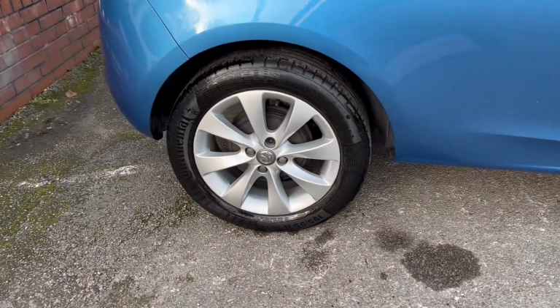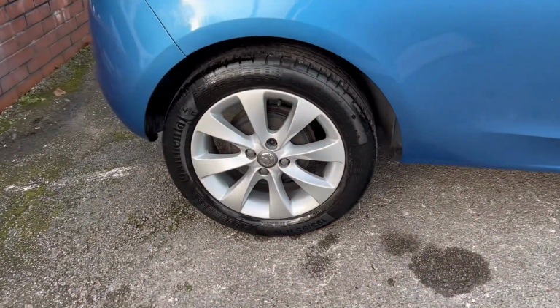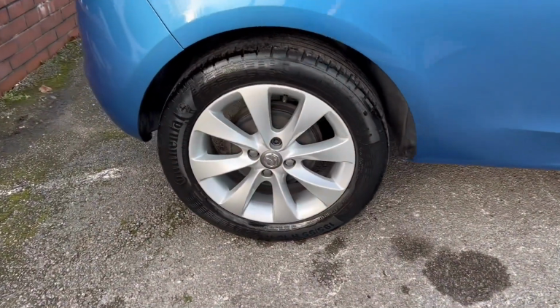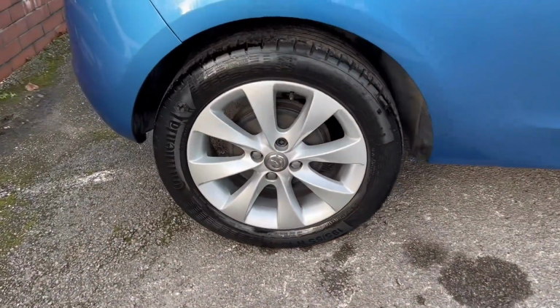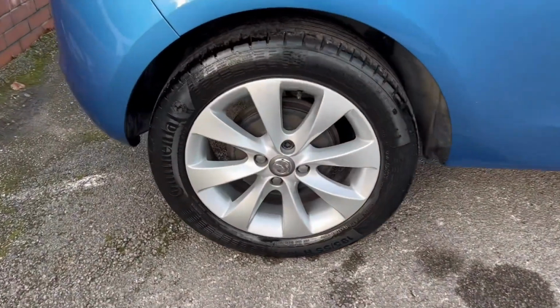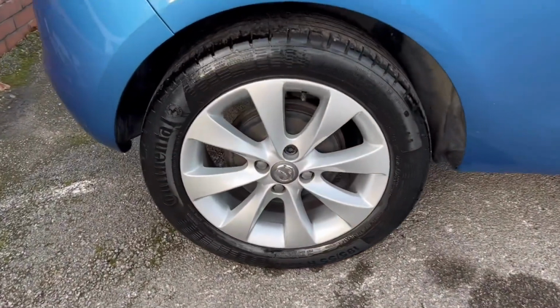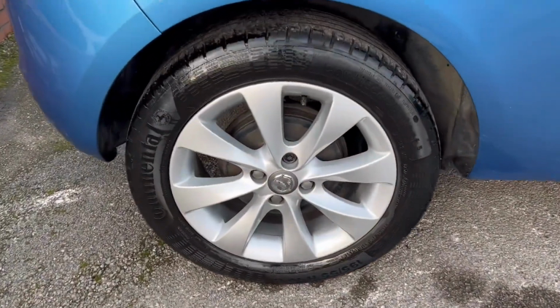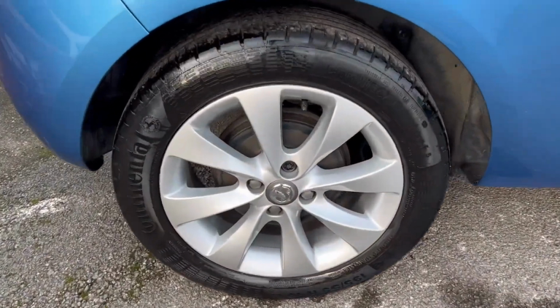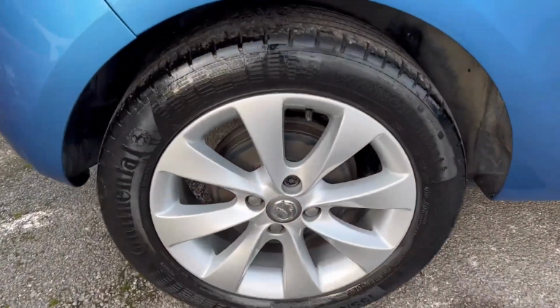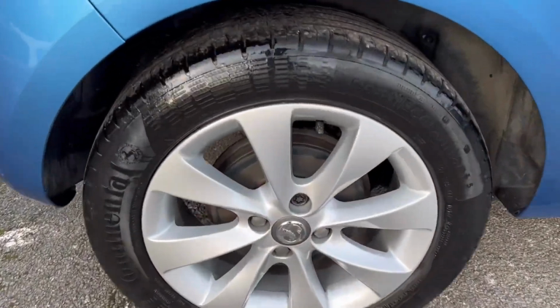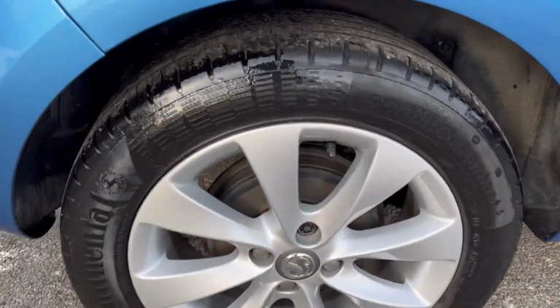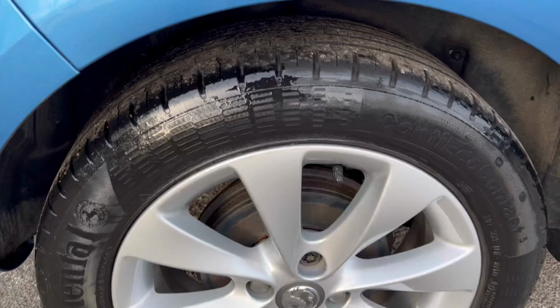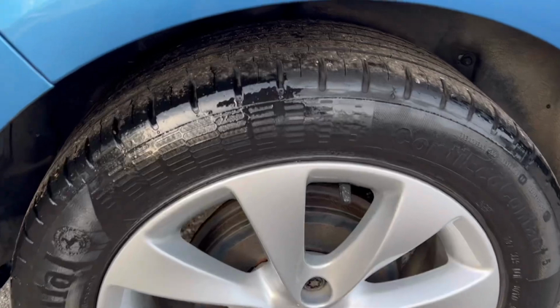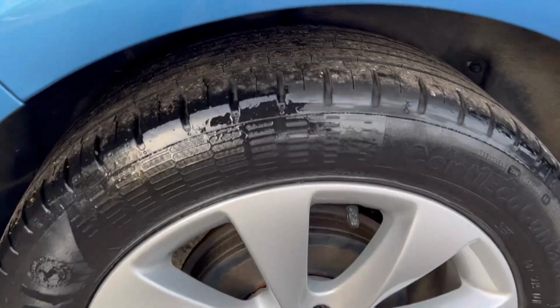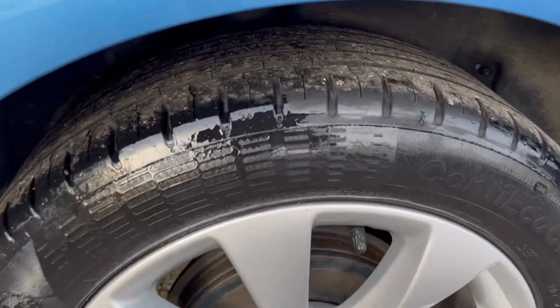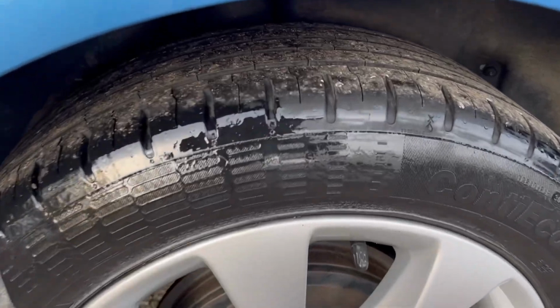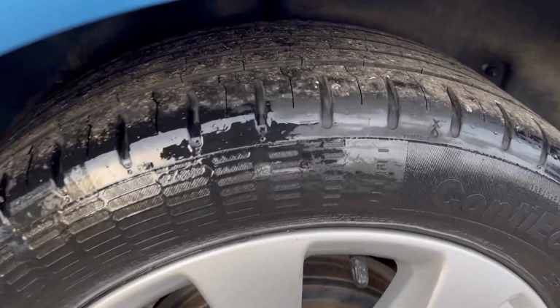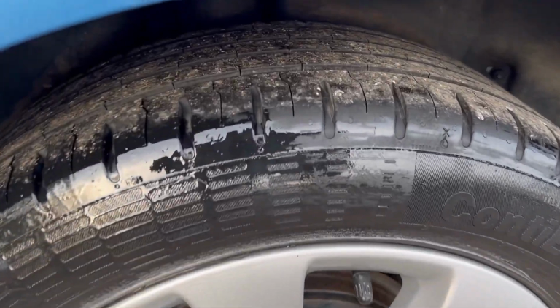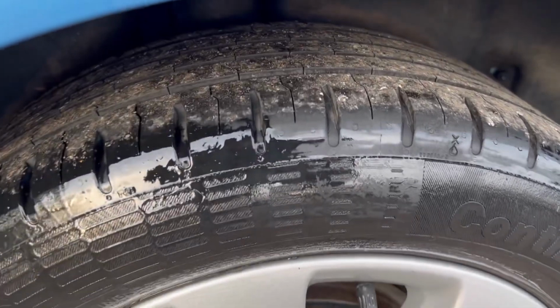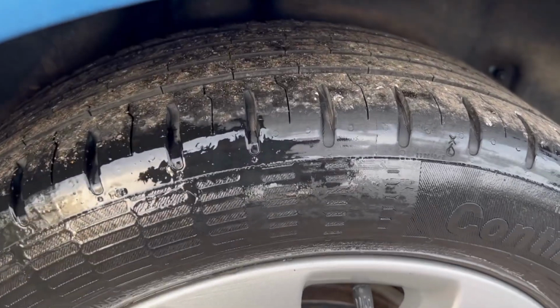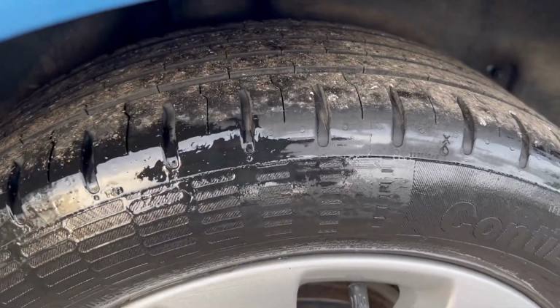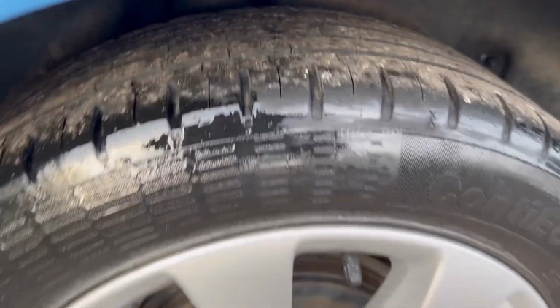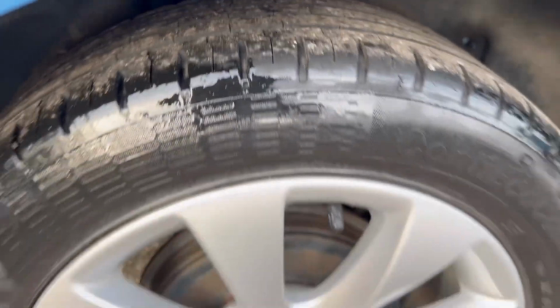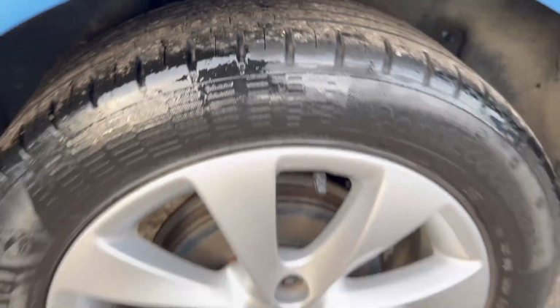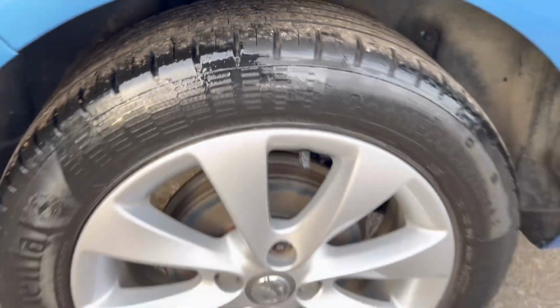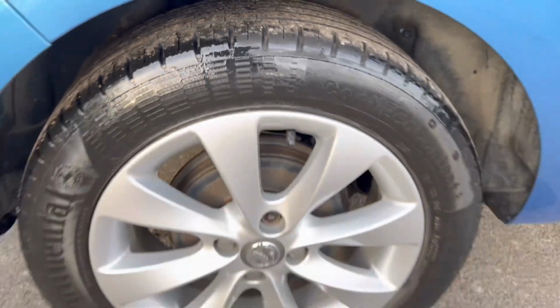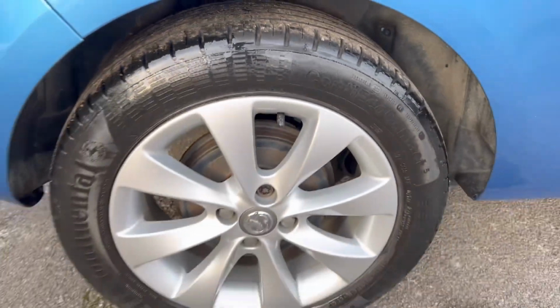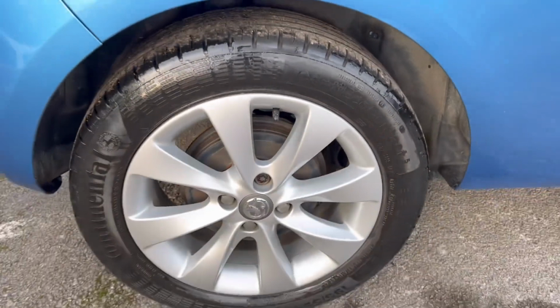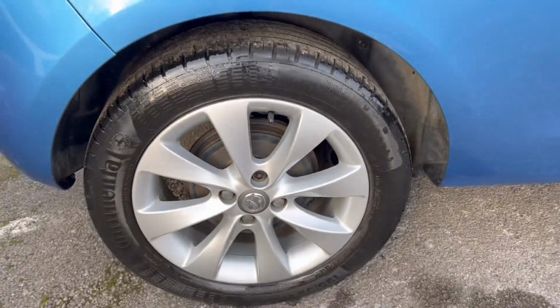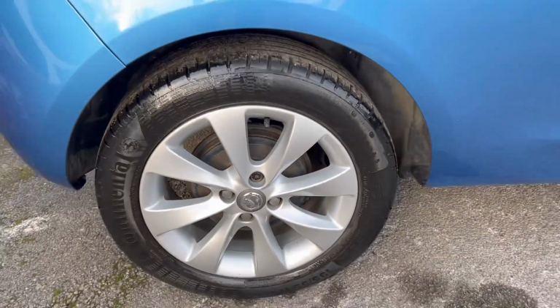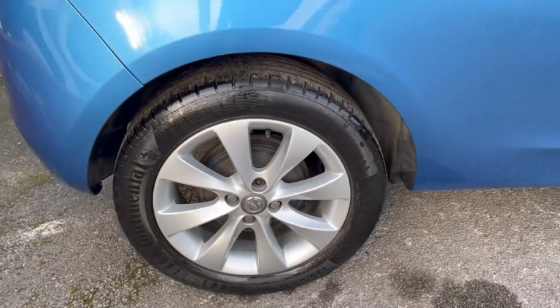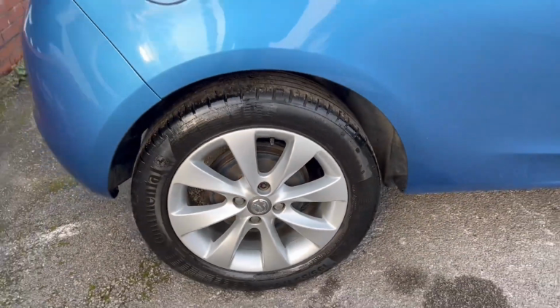Rear tyre there with plenty of tread on, and again the wheel is in really good condition as well.